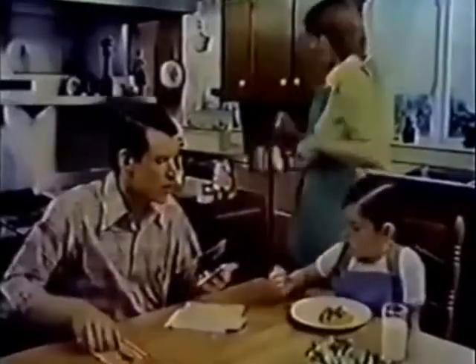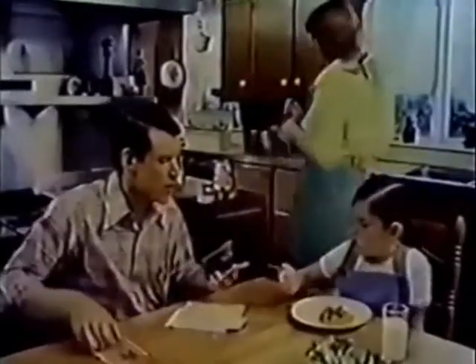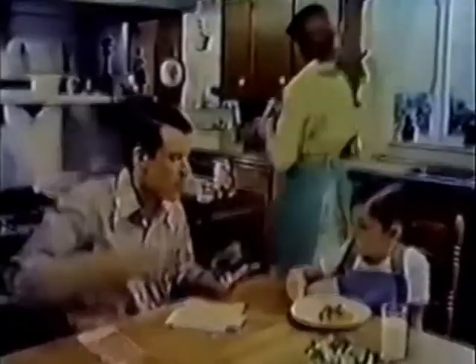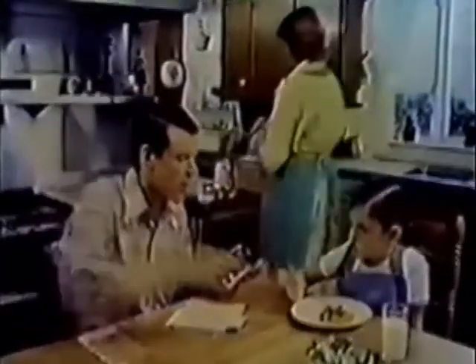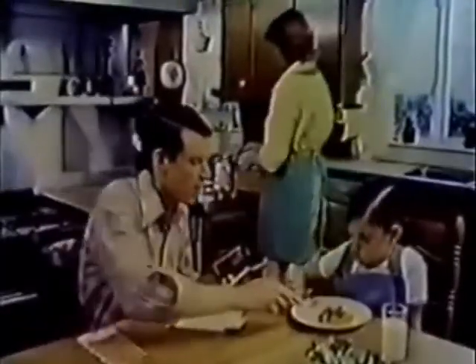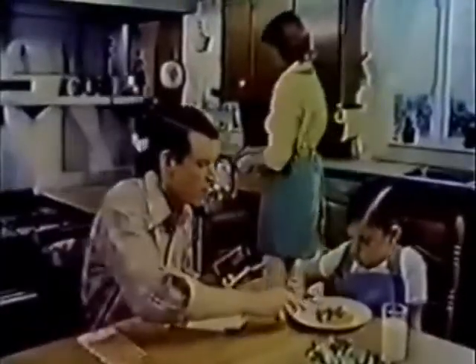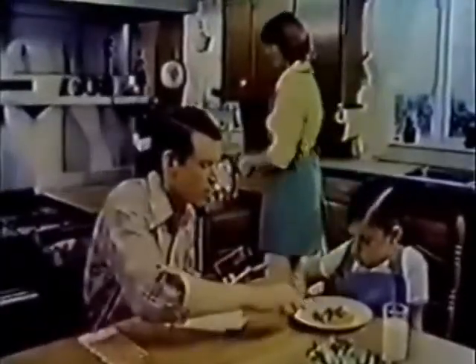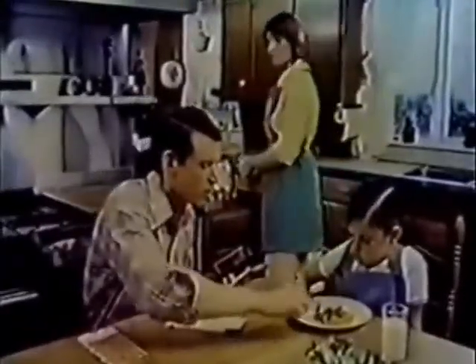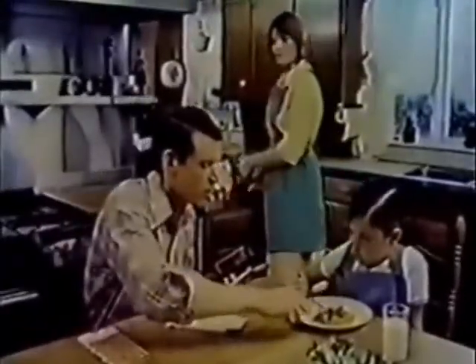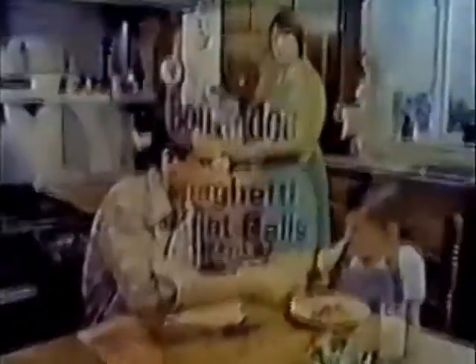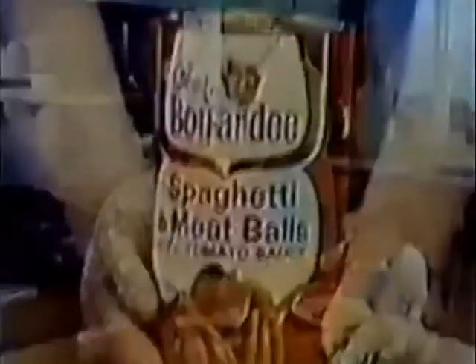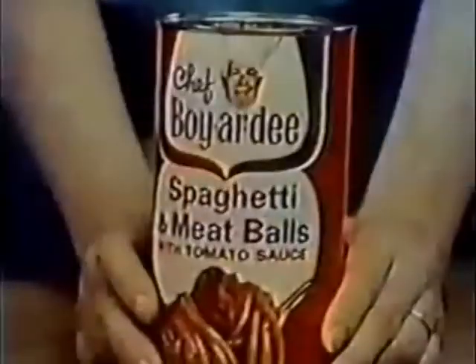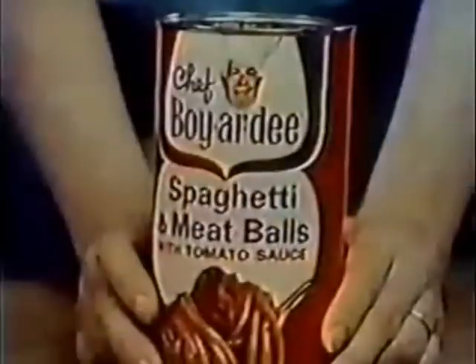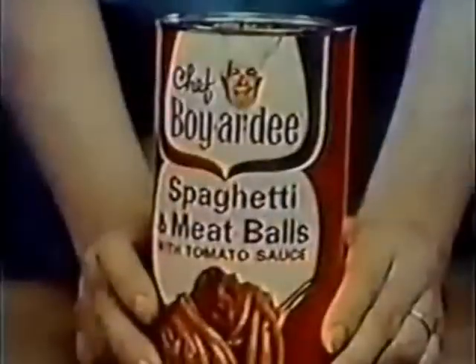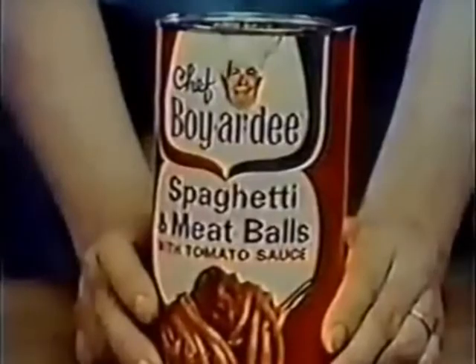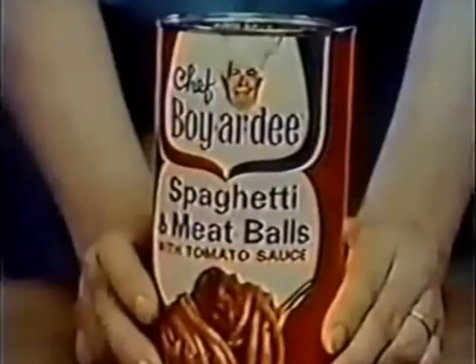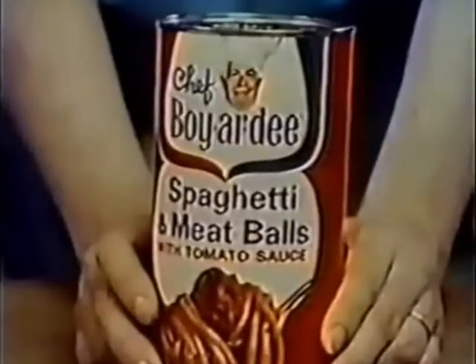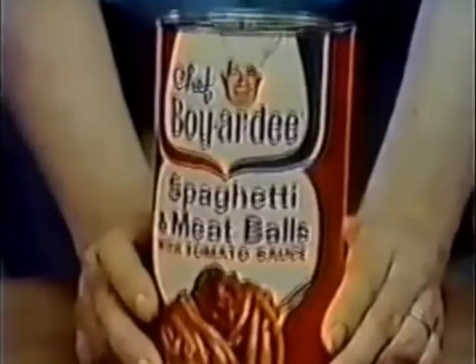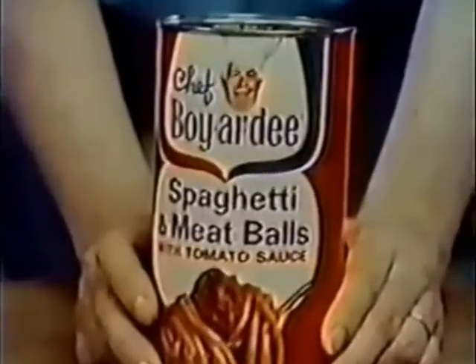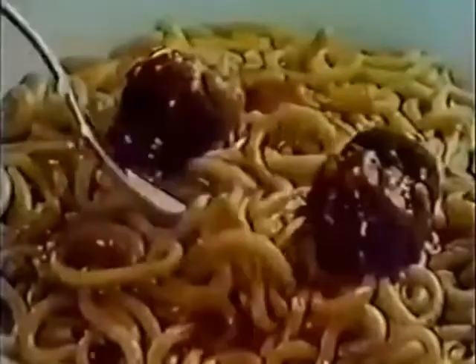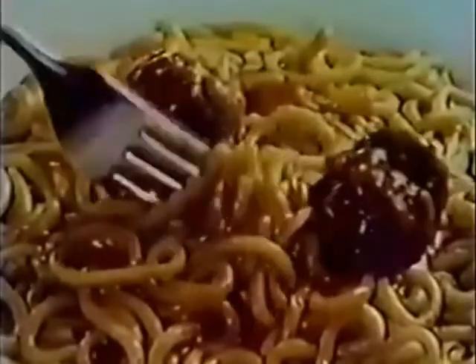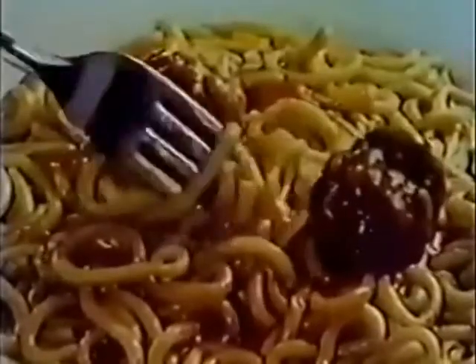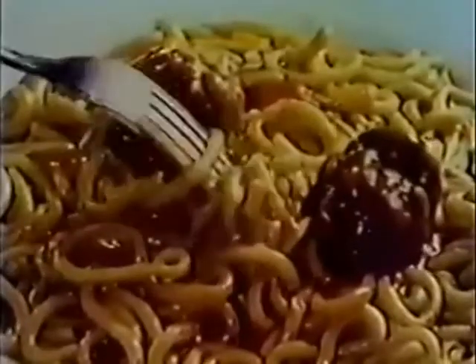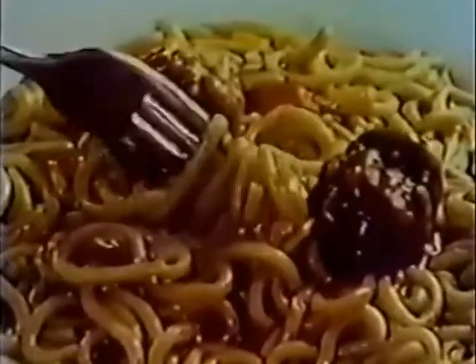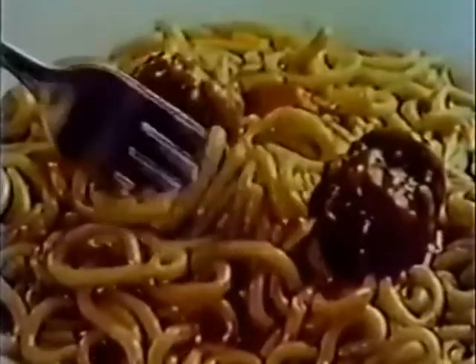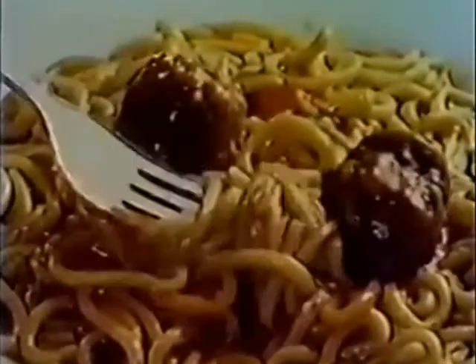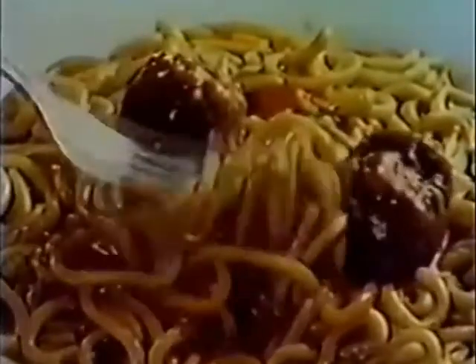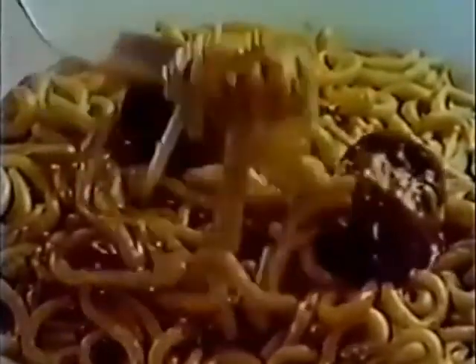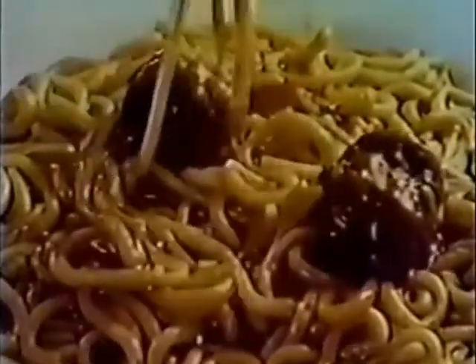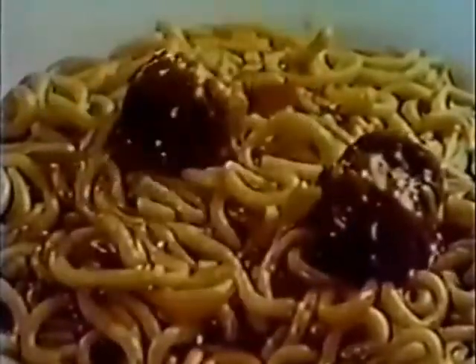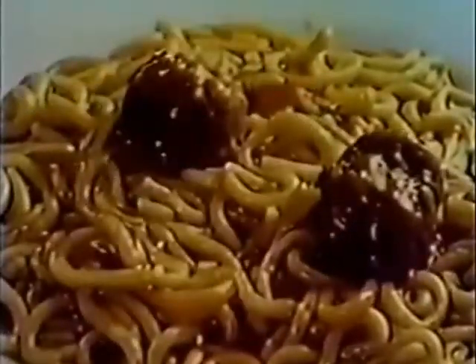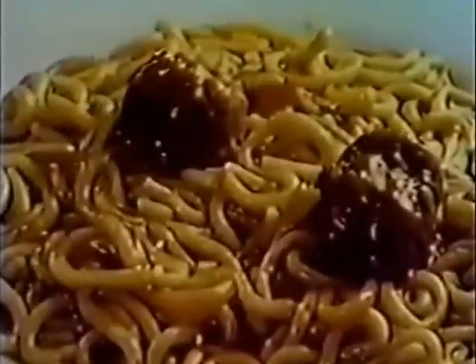Gee, Susie's spaghetti and meatballs look delicious. That's Chef Boyardee's spaghetti and meatballs, dear. Mmm, beefy meatballs, spaghetti, all that tasty sauce.